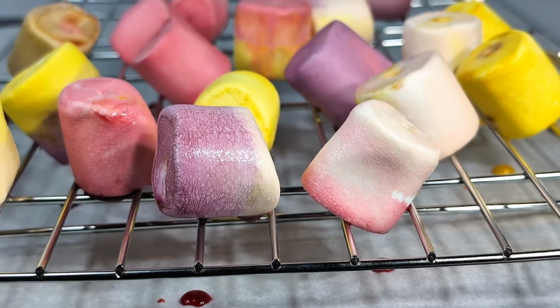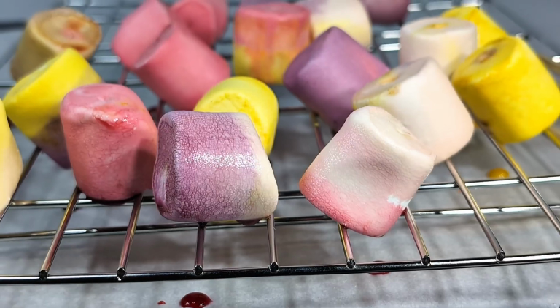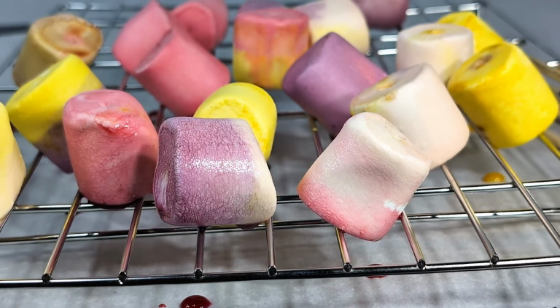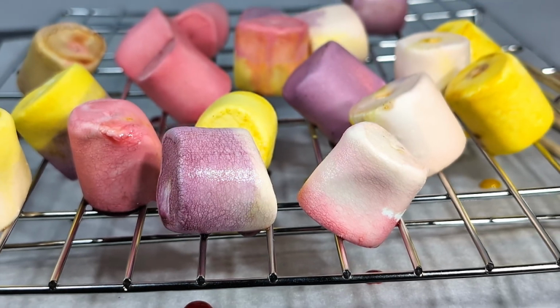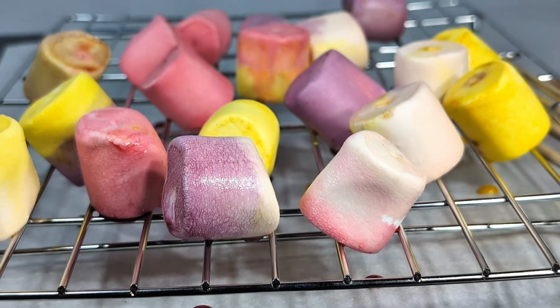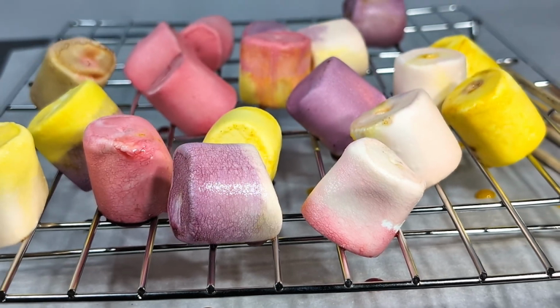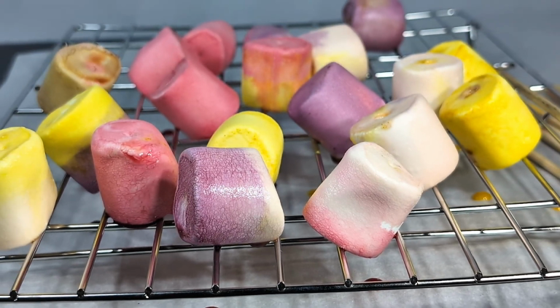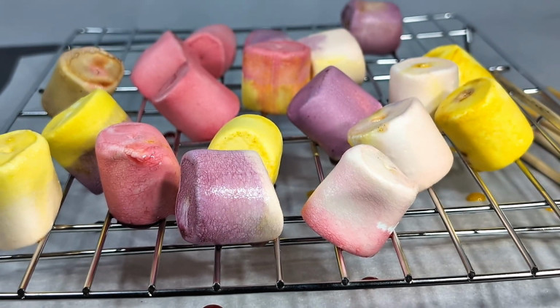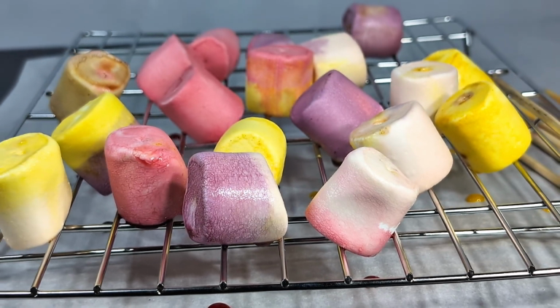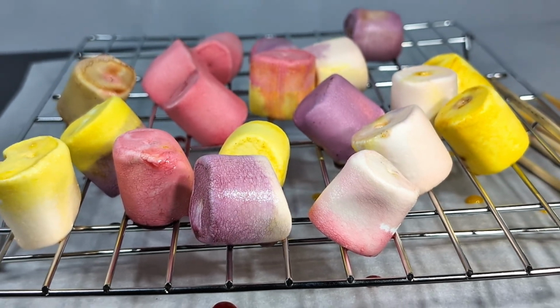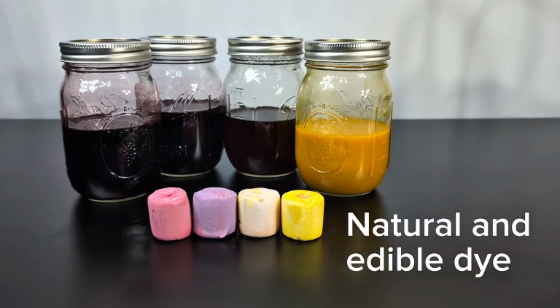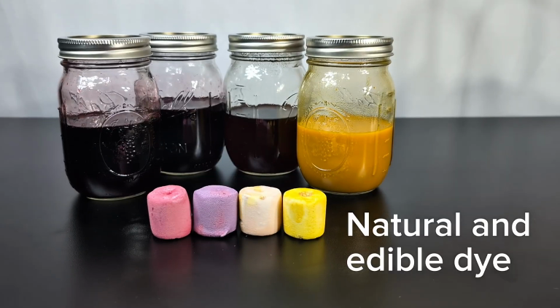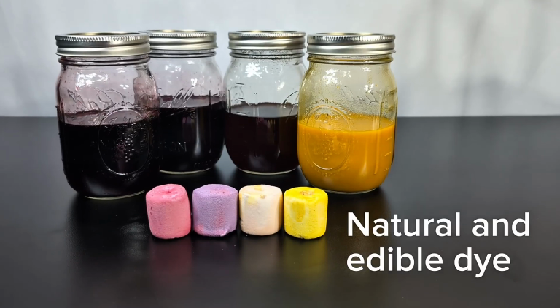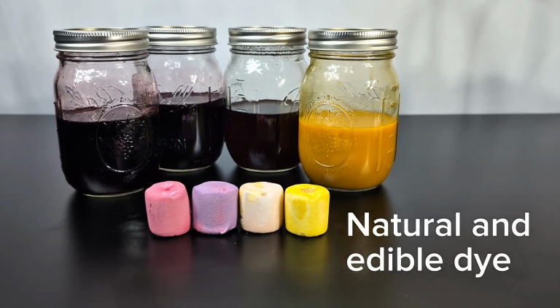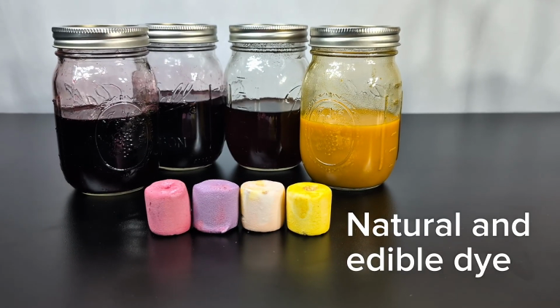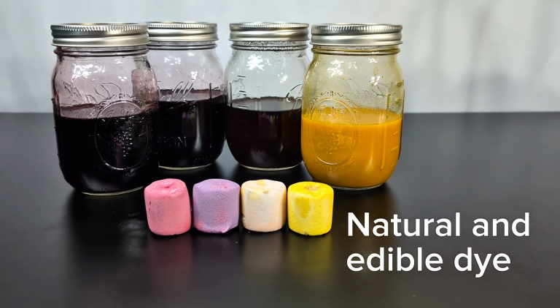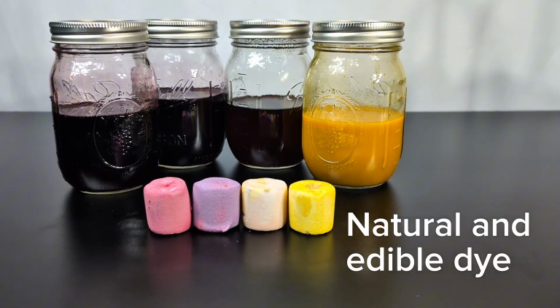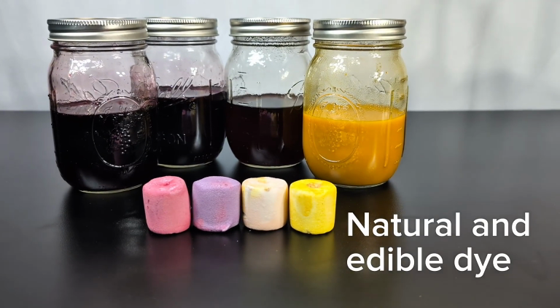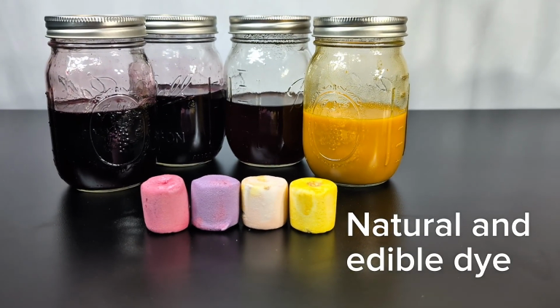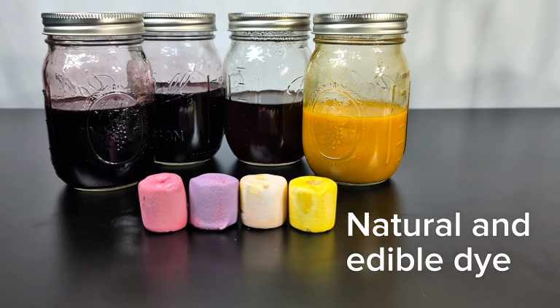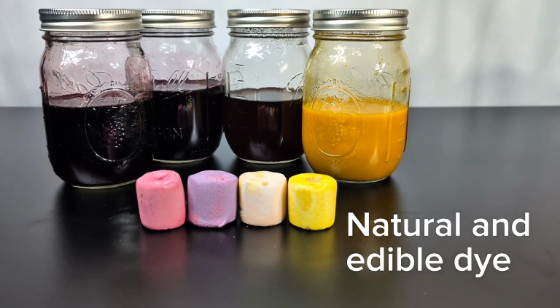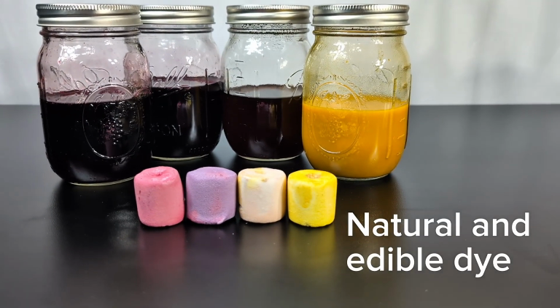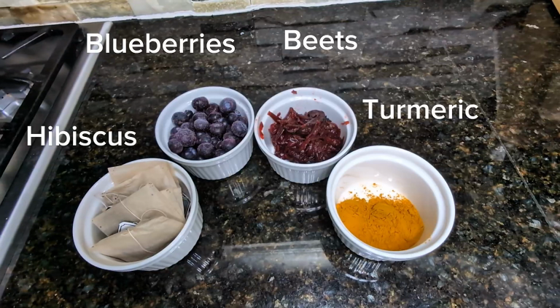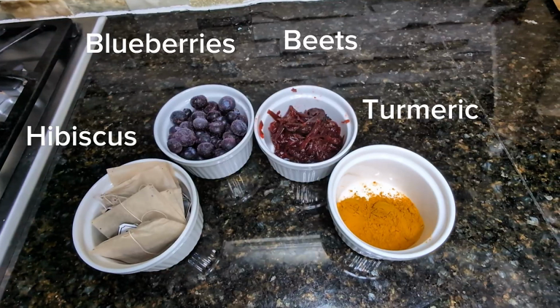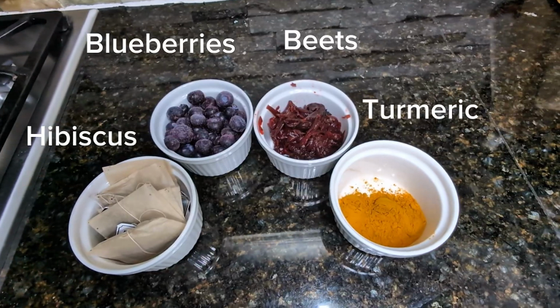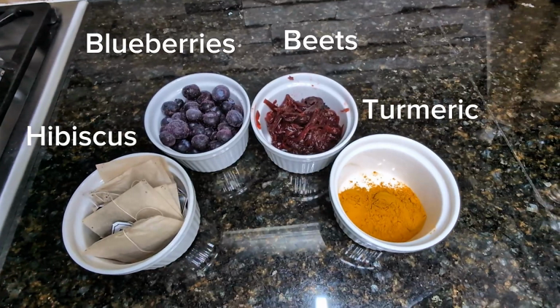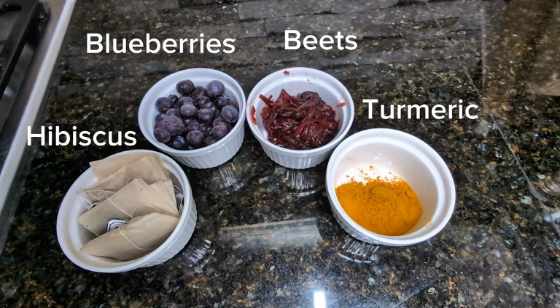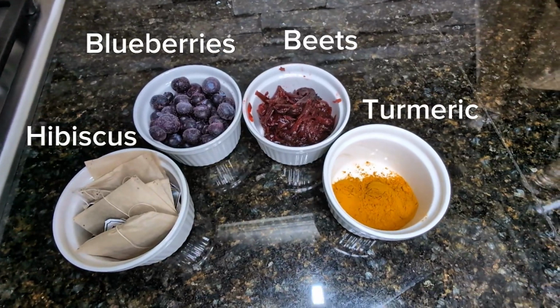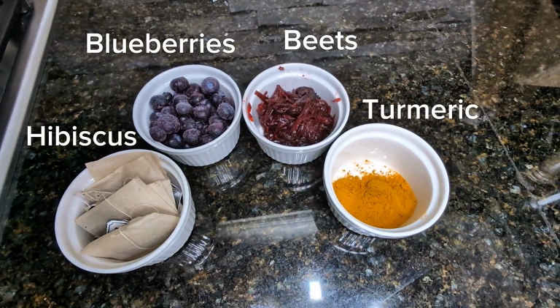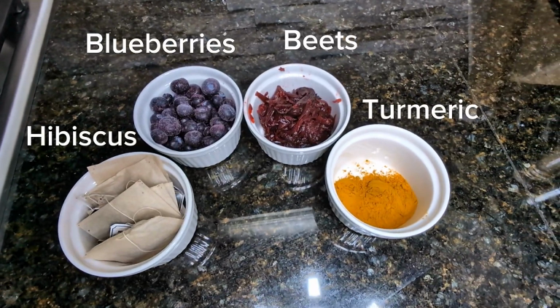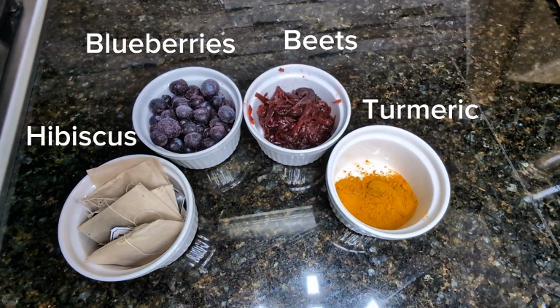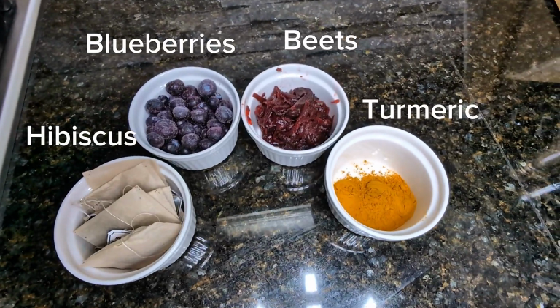Dyed marshmallows, made with natural edible dyes. We're making four natural colors using ingredients you might actually have at home.